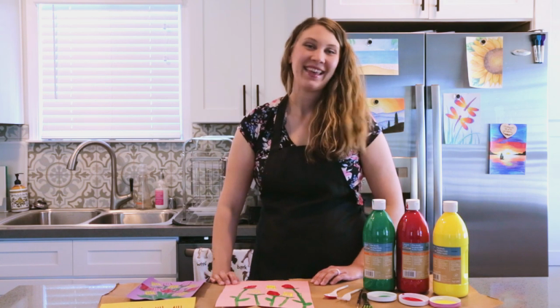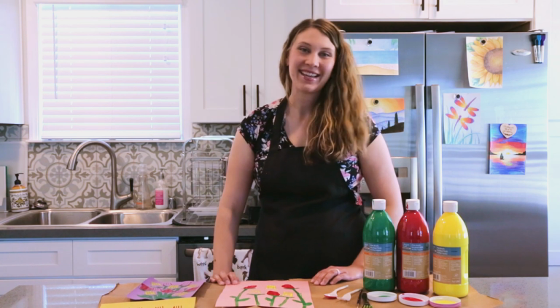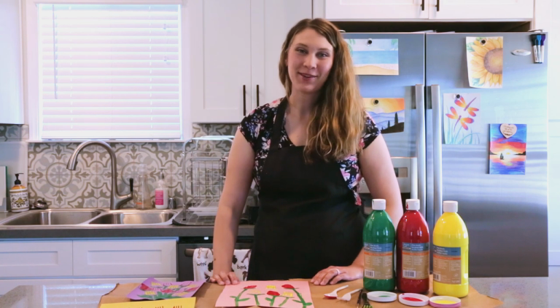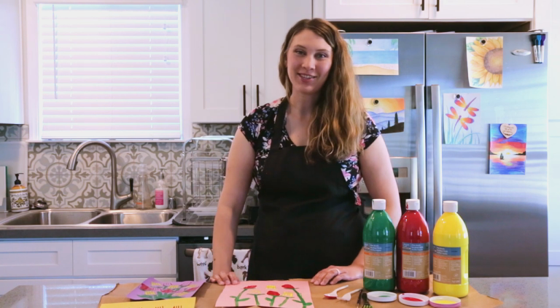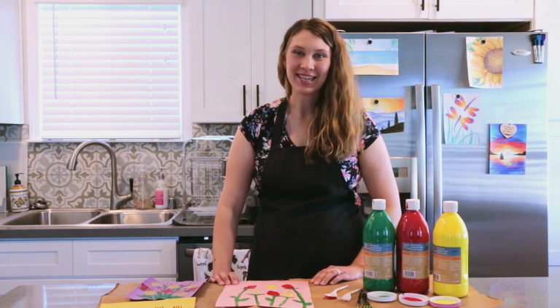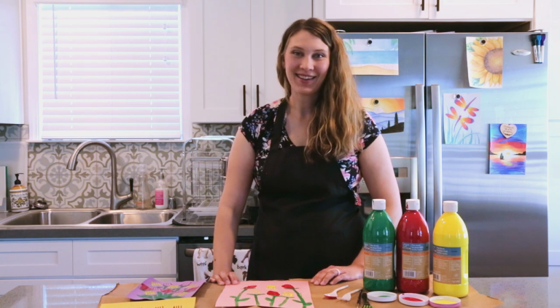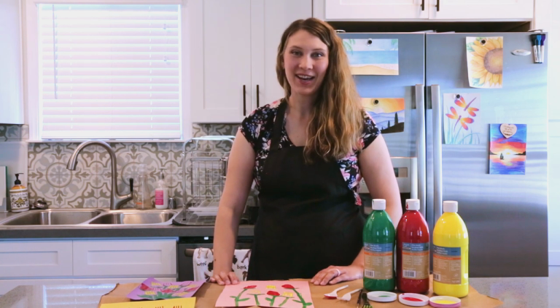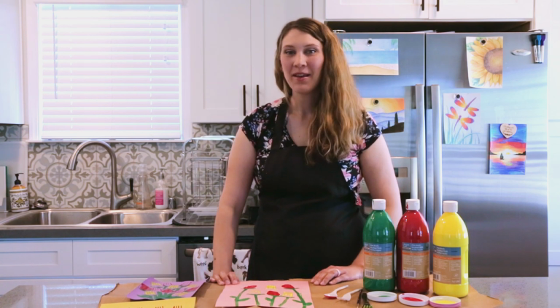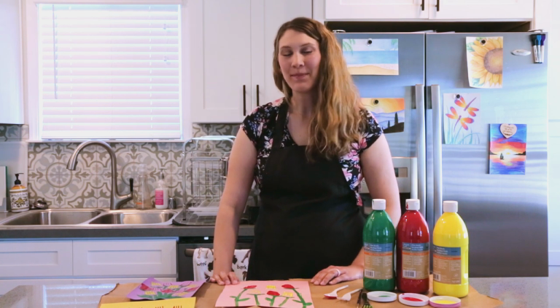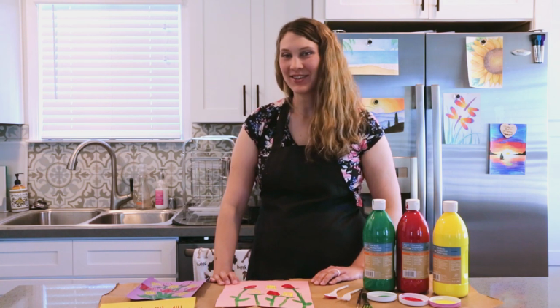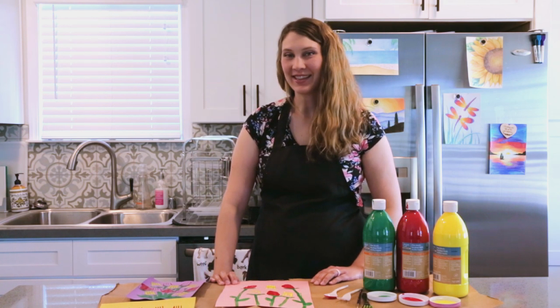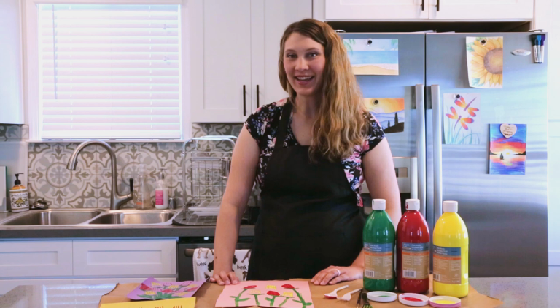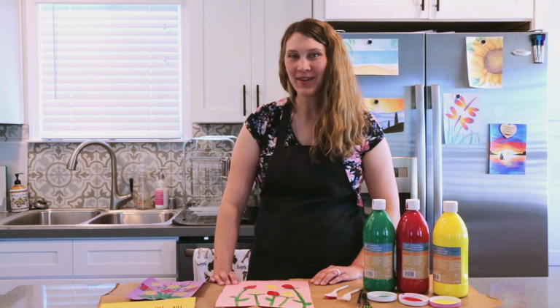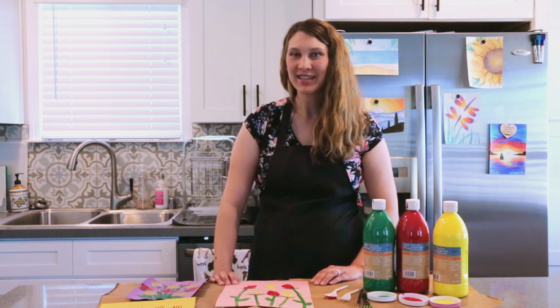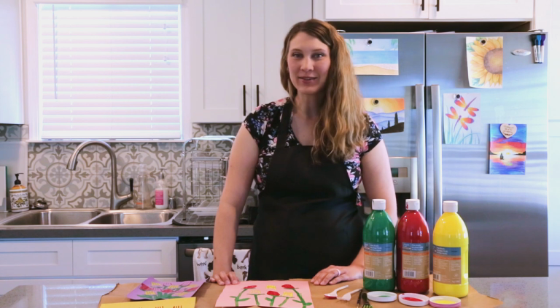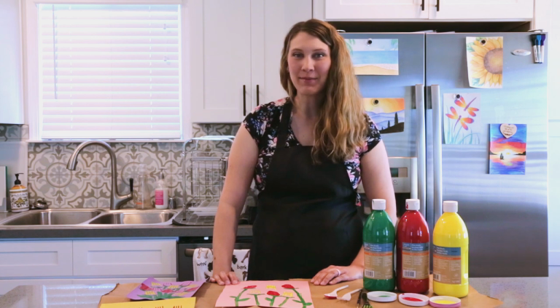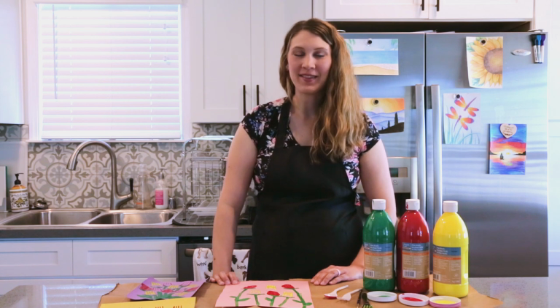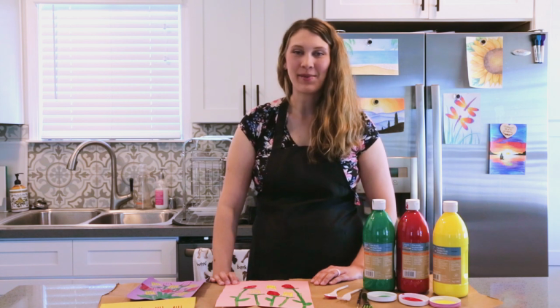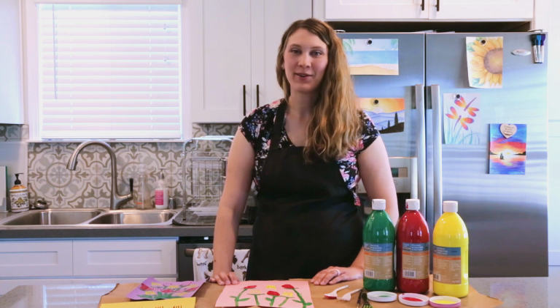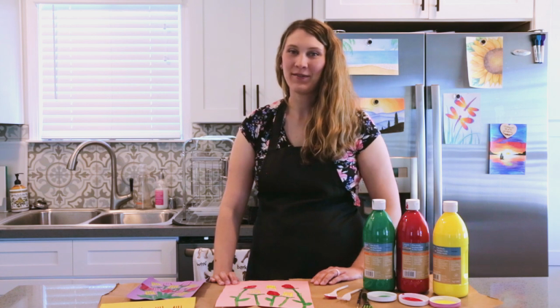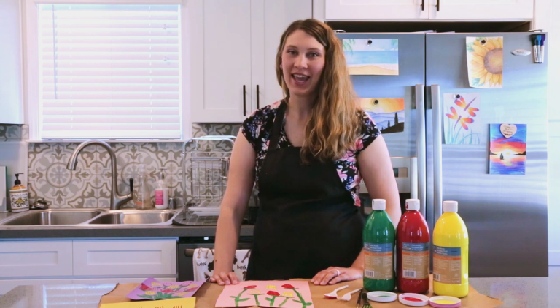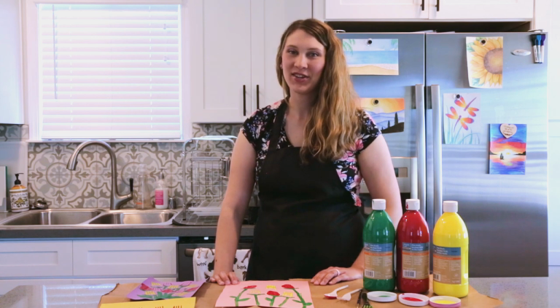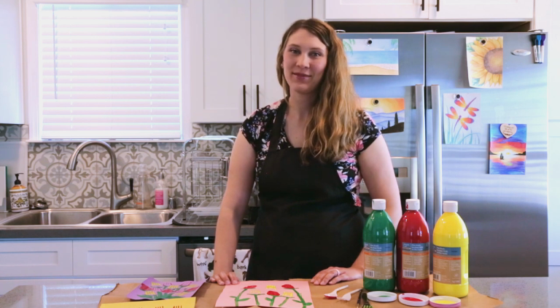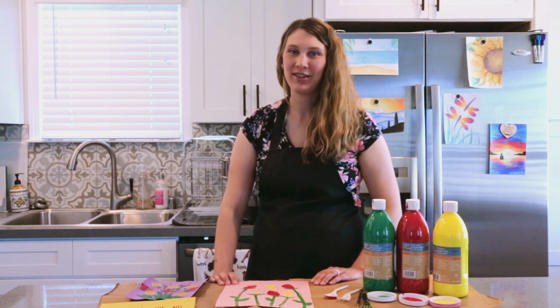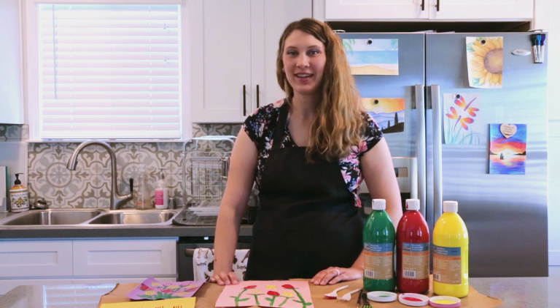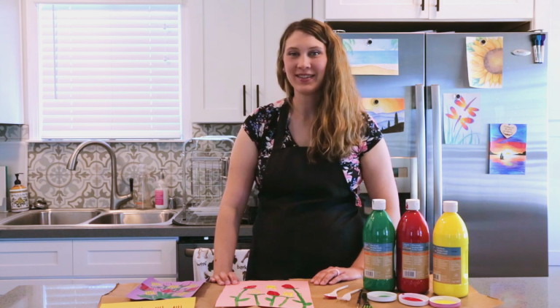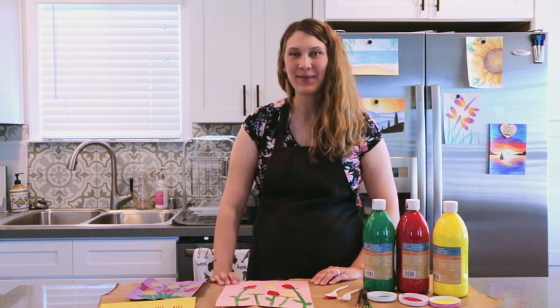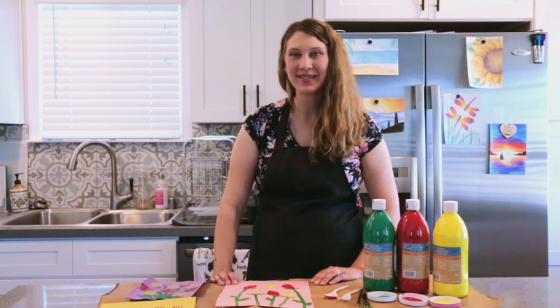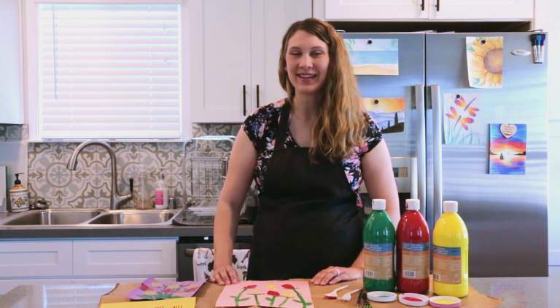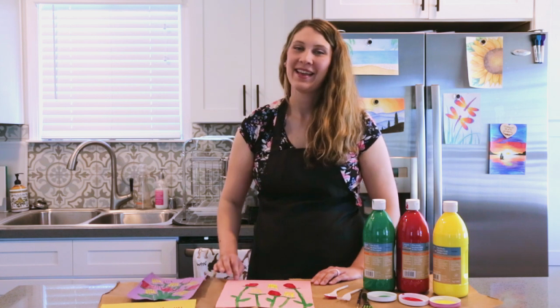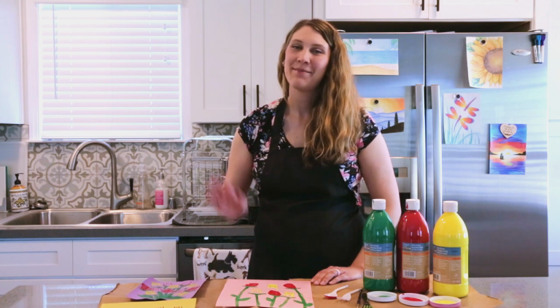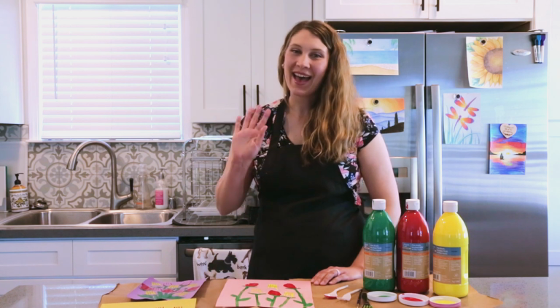Thanks for watching this video. Make sure to like, comment, subscribe, and hit the bell for notifications when new videos are posted. Bye!